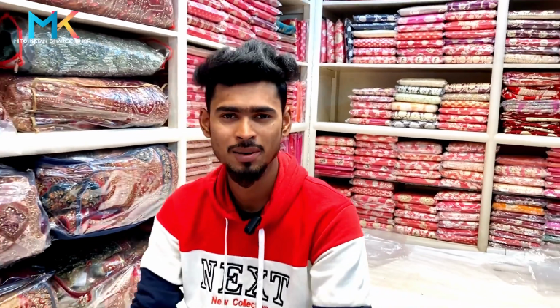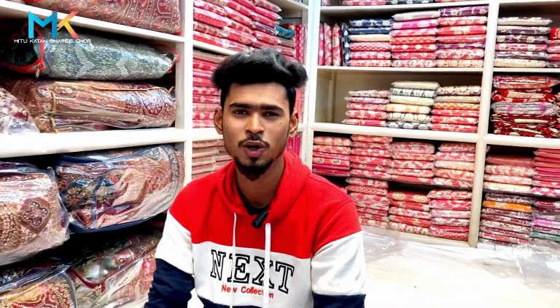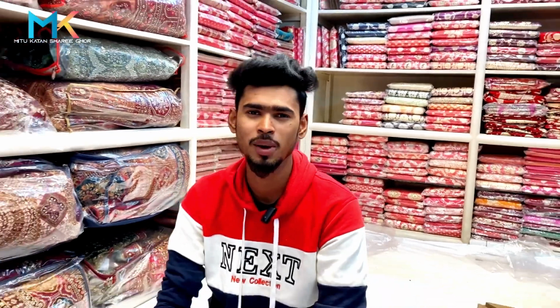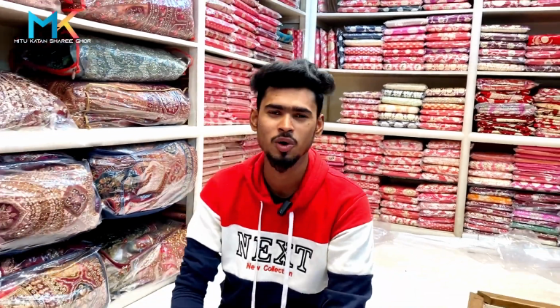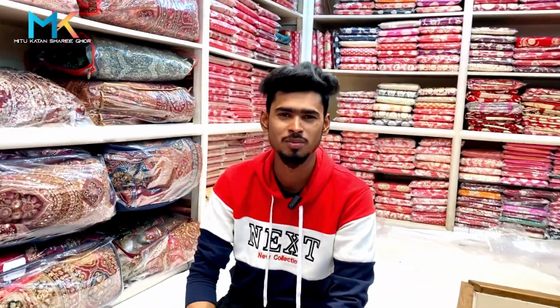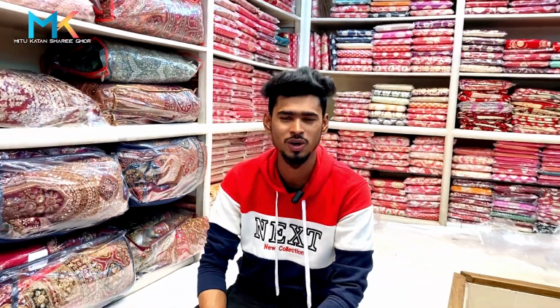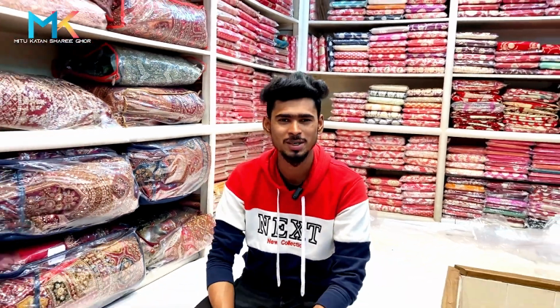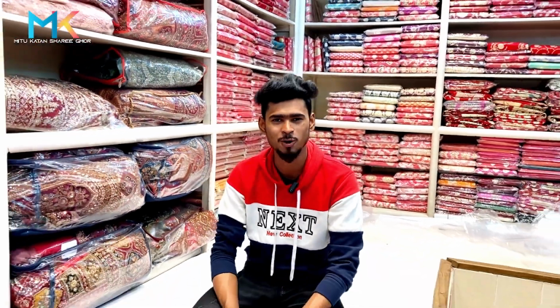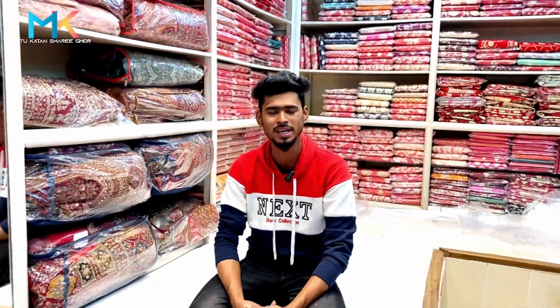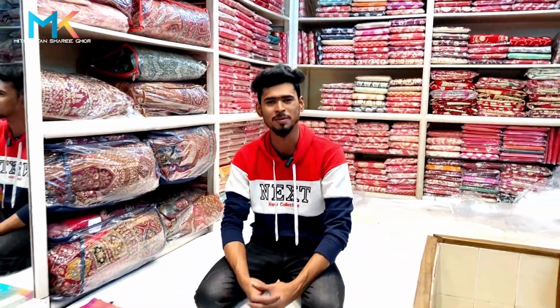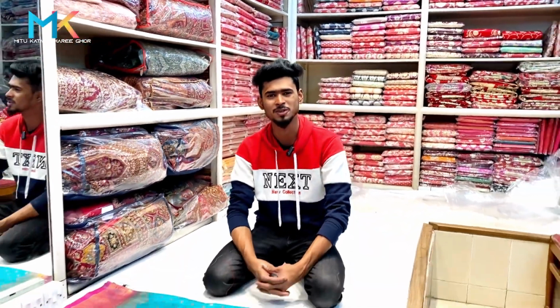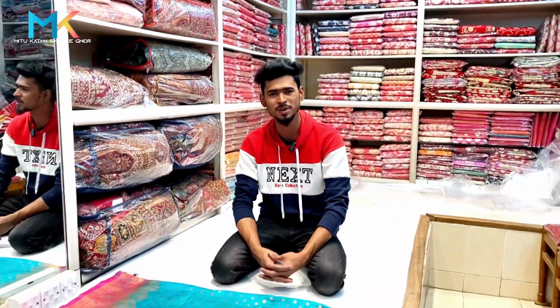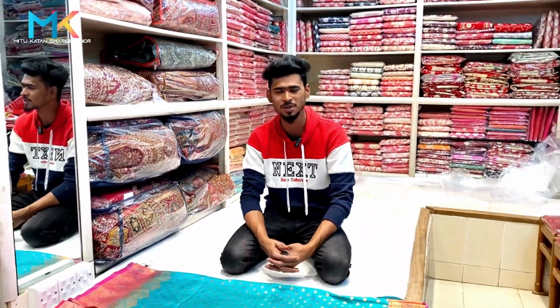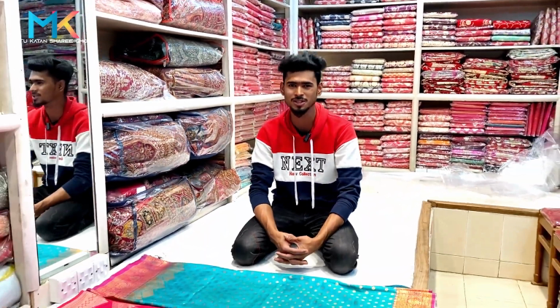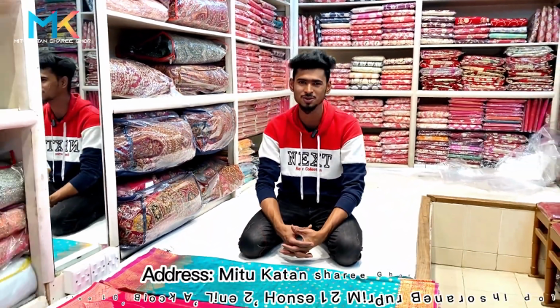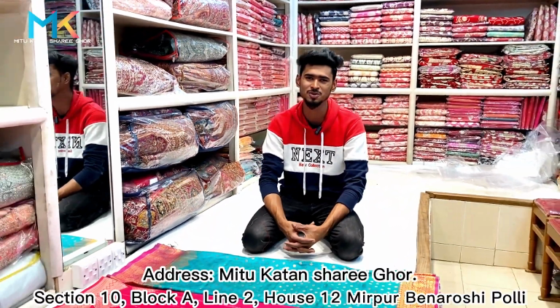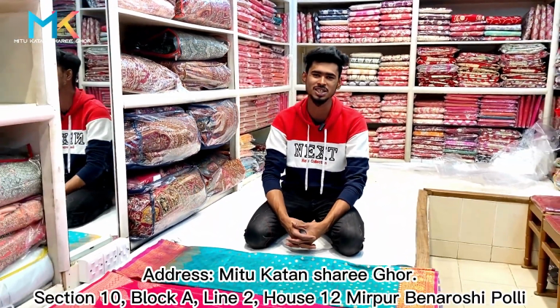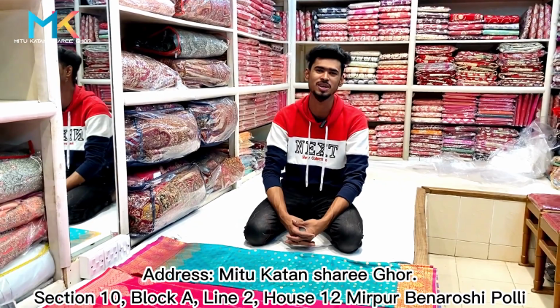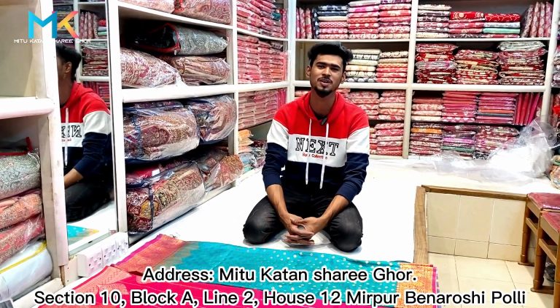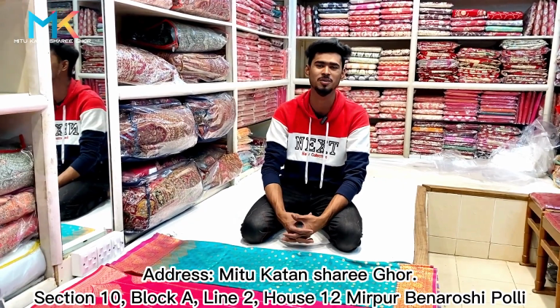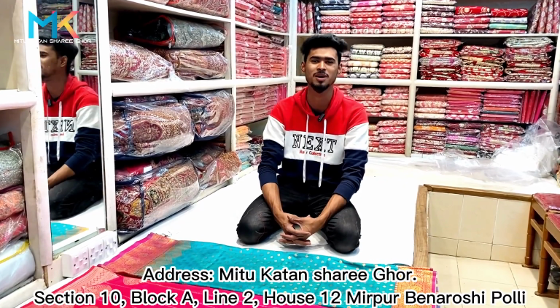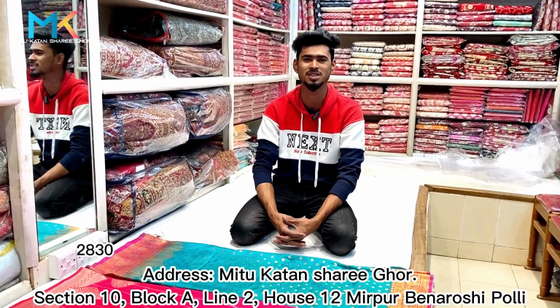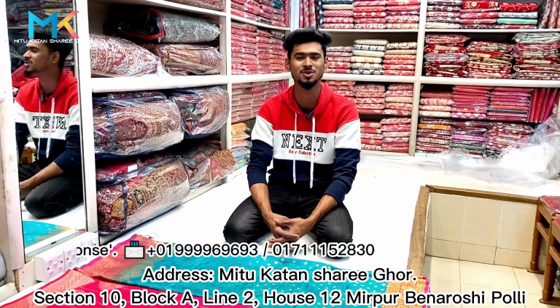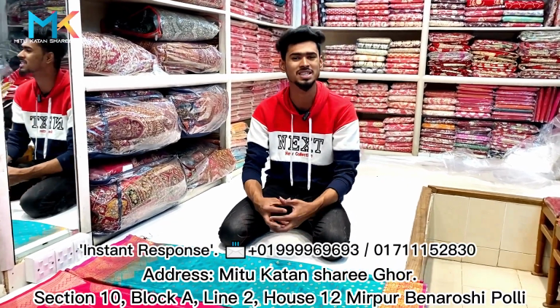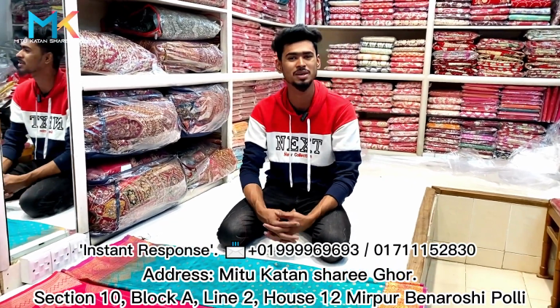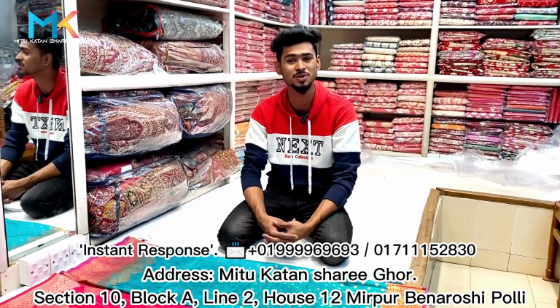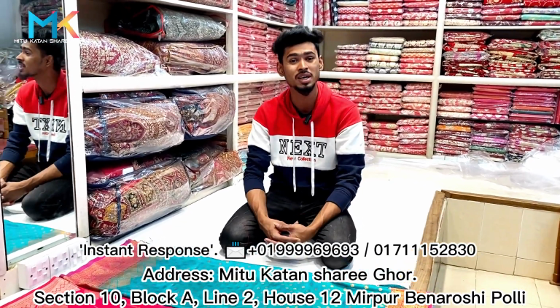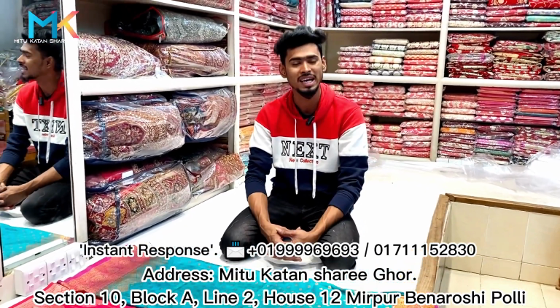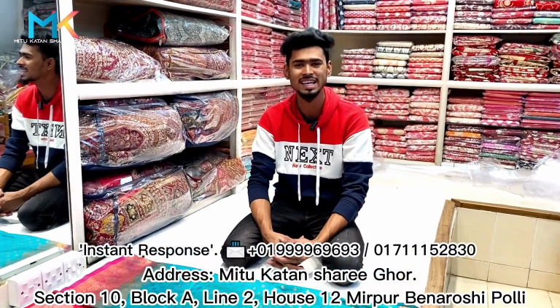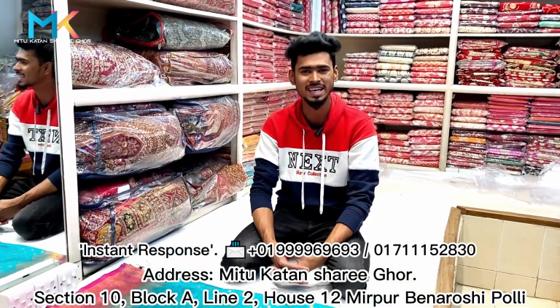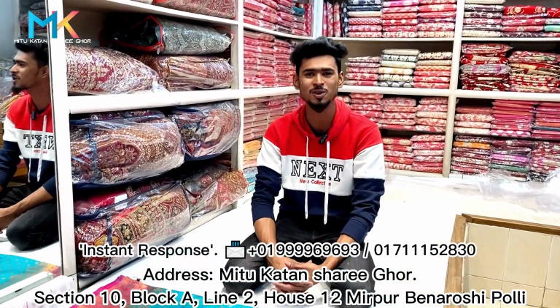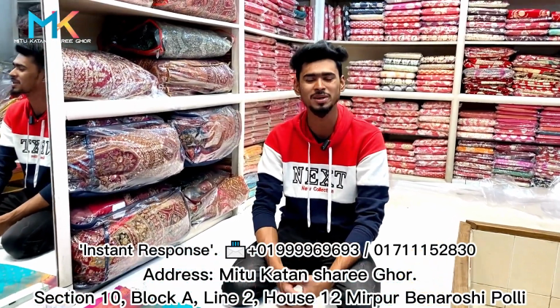Asalamualaikum everyone, I hope you are good. I'm very happy to see you. I'm going to show you an Indian catalog item.